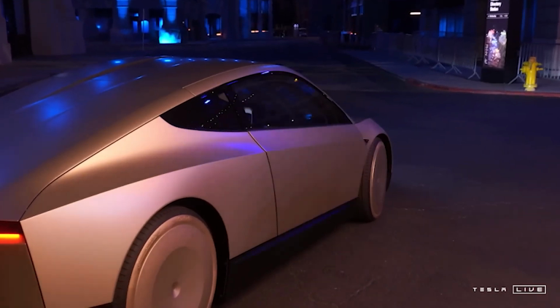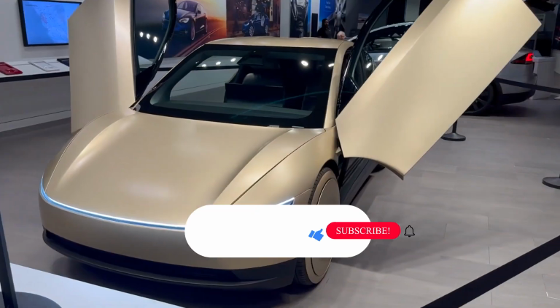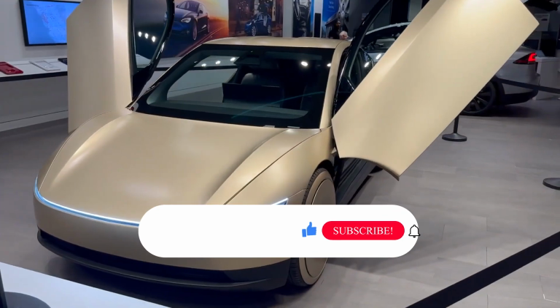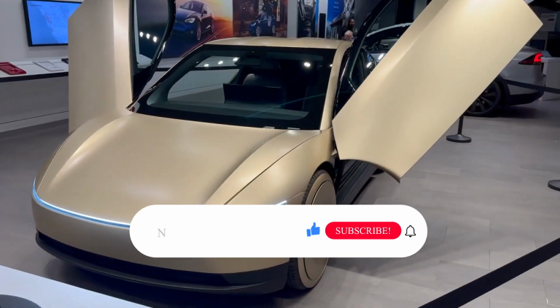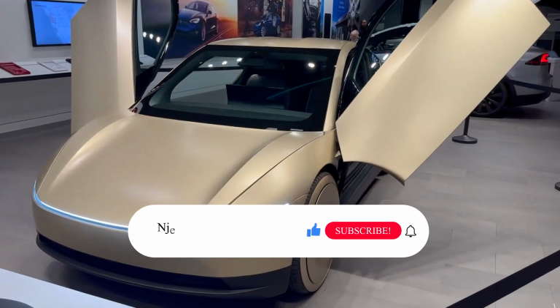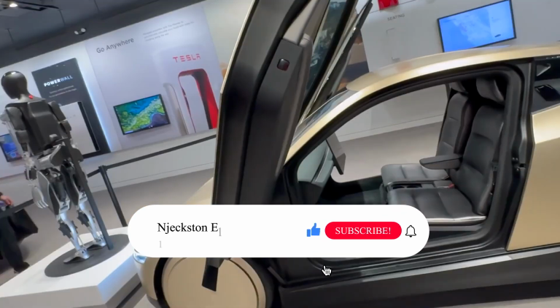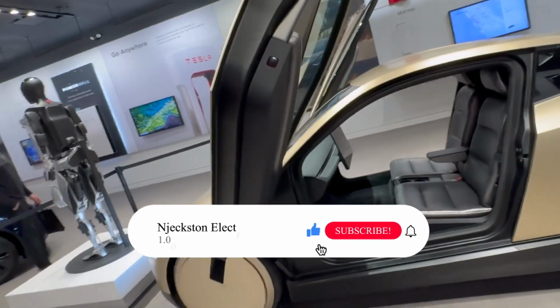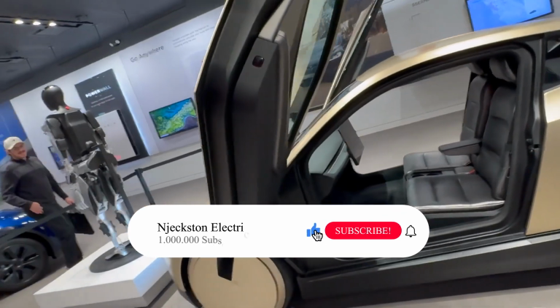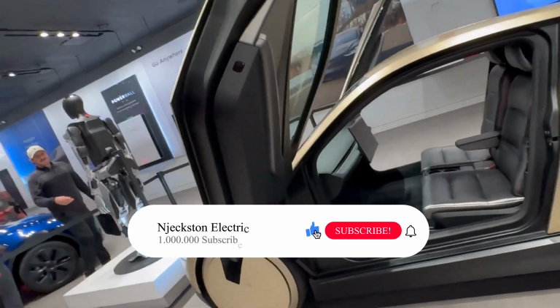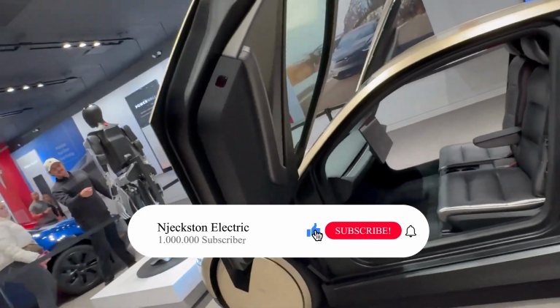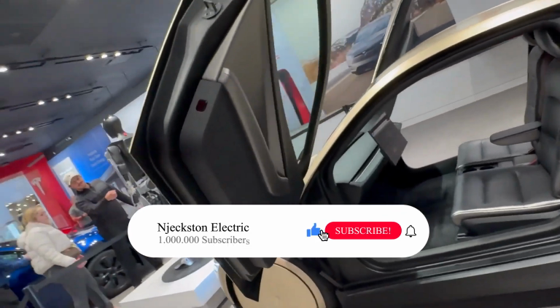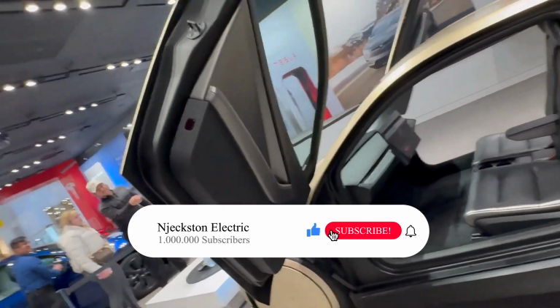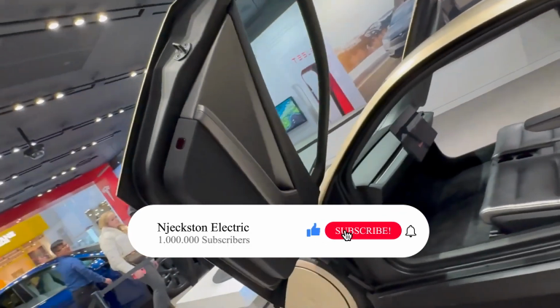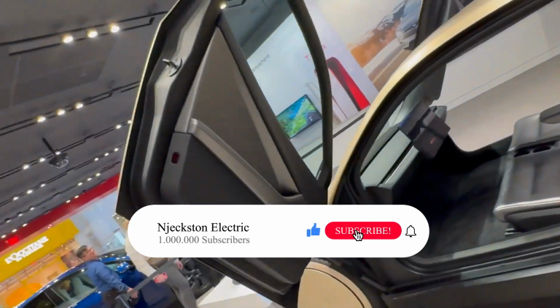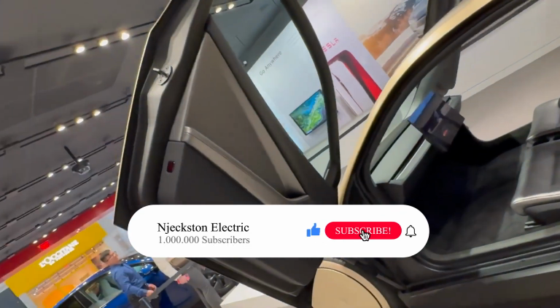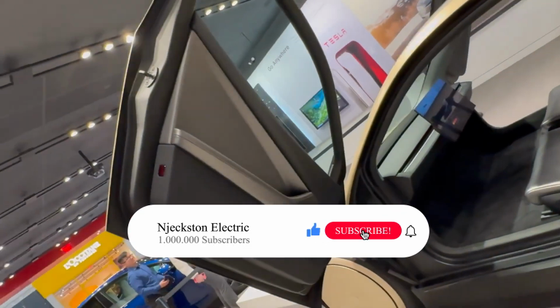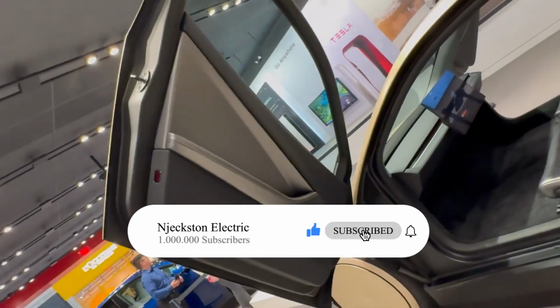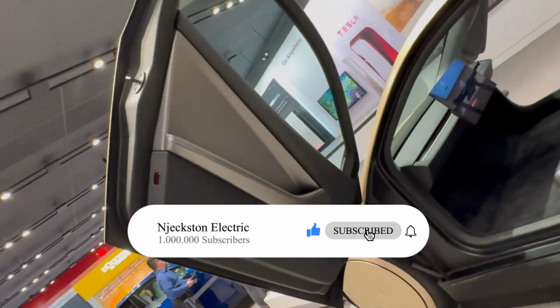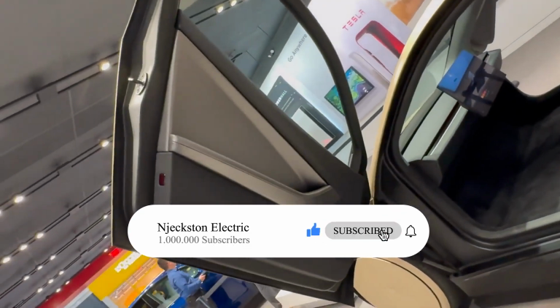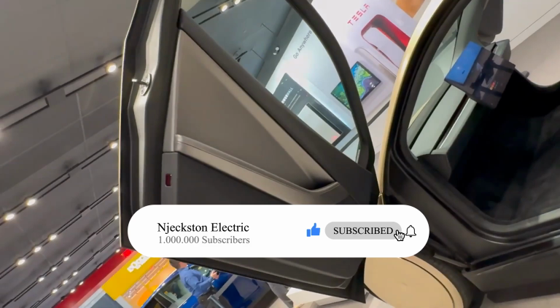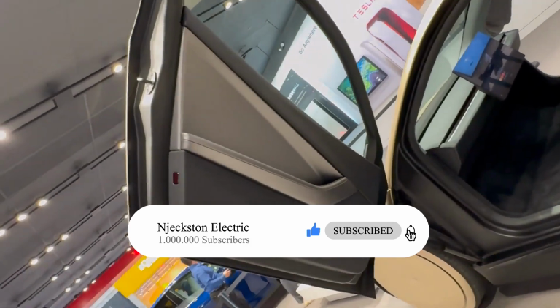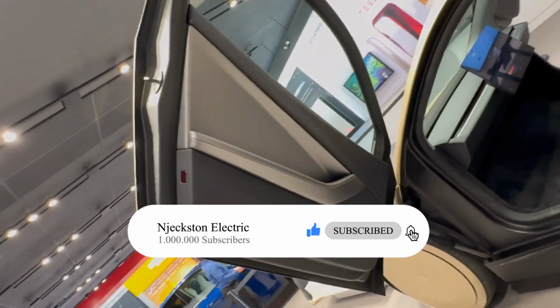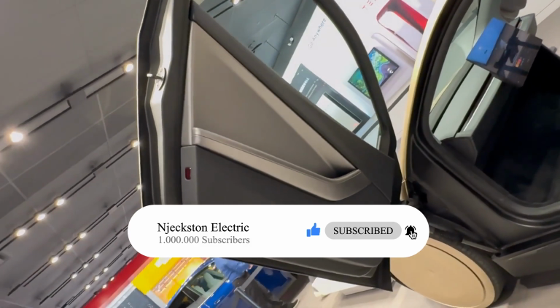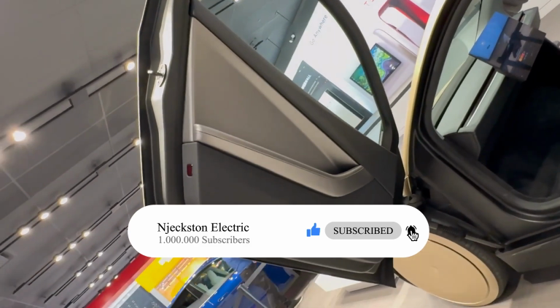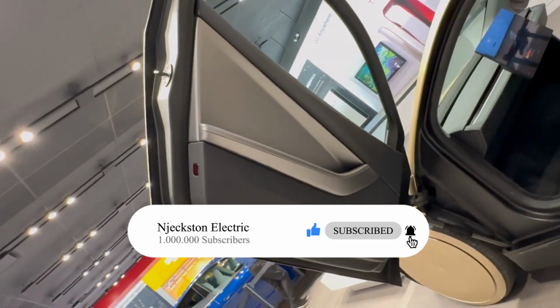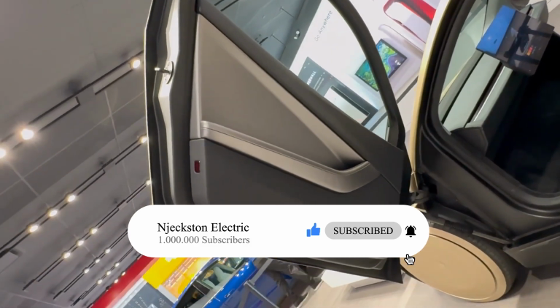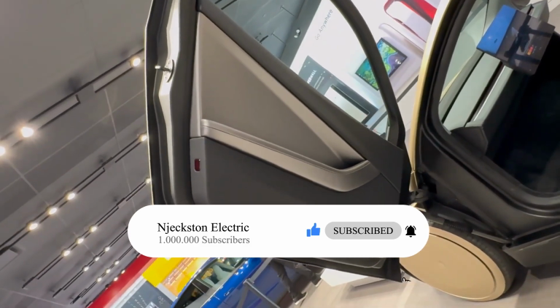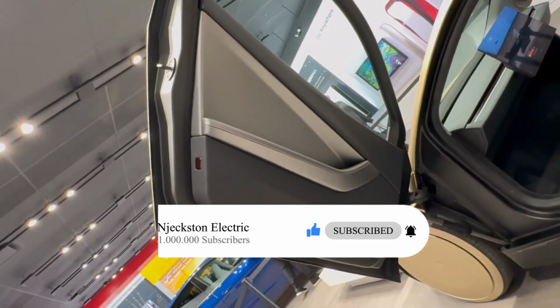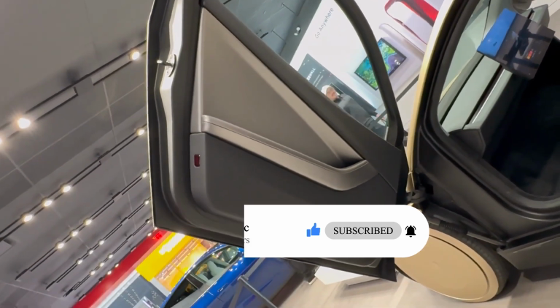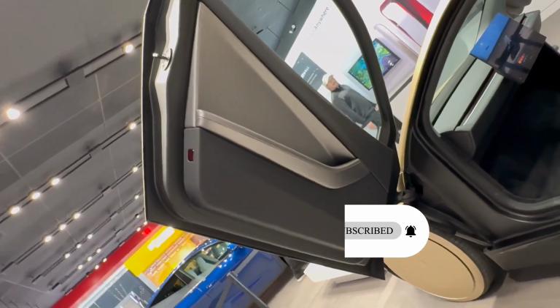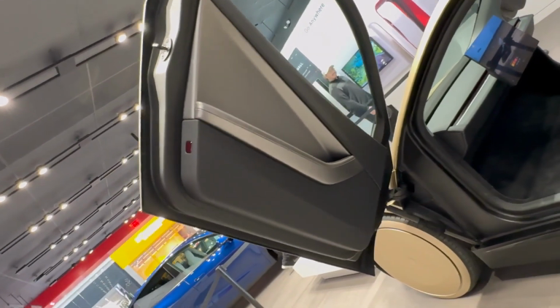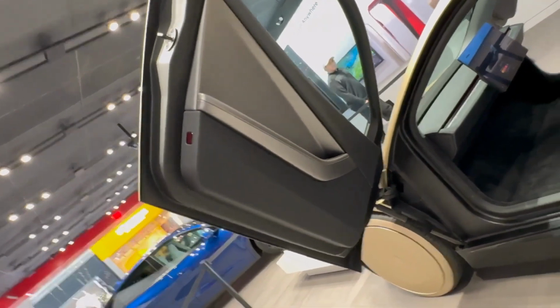Don't forget to like, subscribe, and hit the bell icon. I leave you with a night drive of the Tesla CyberCab.